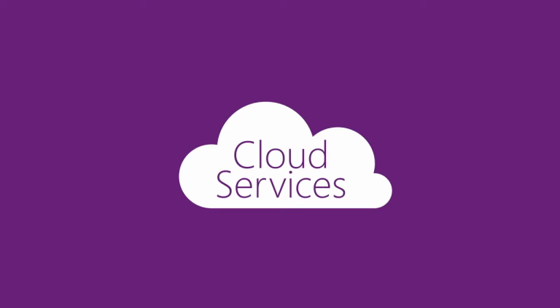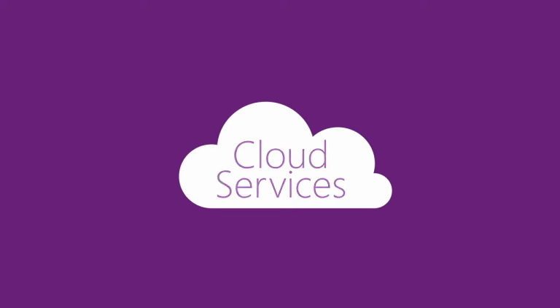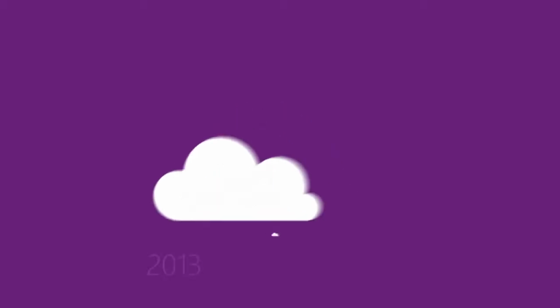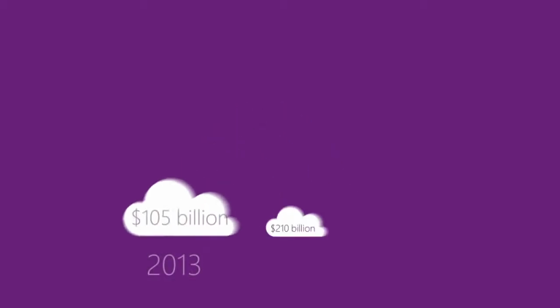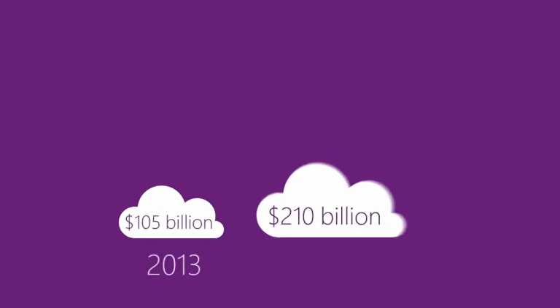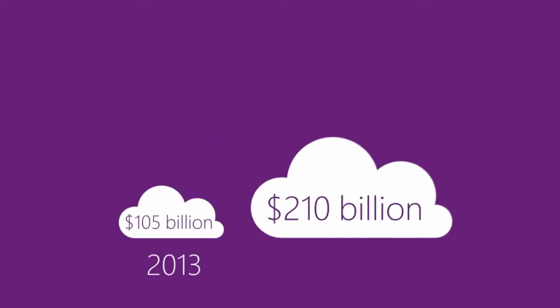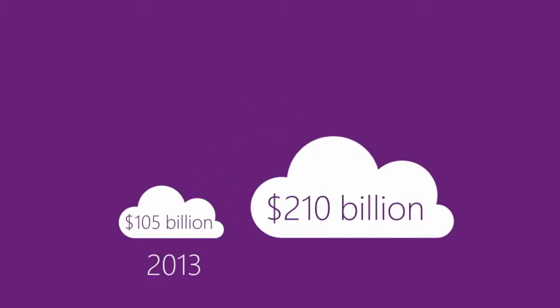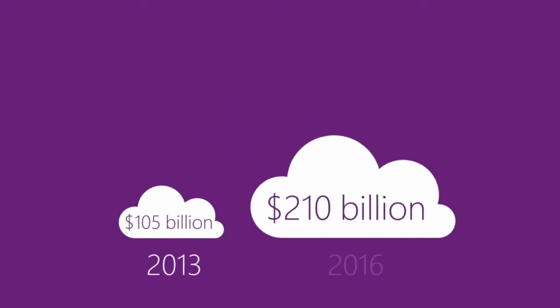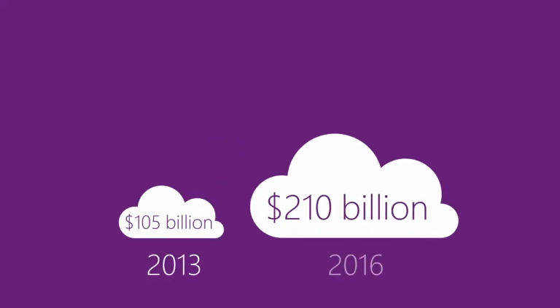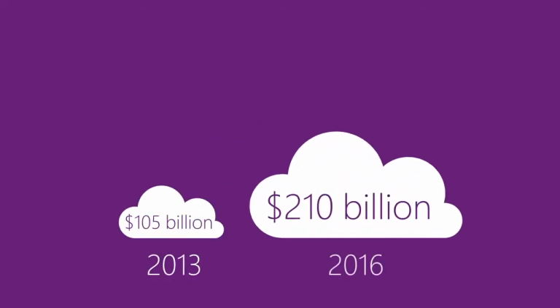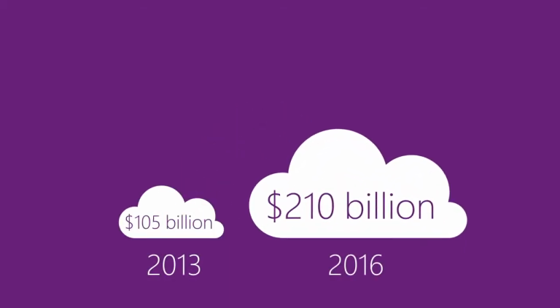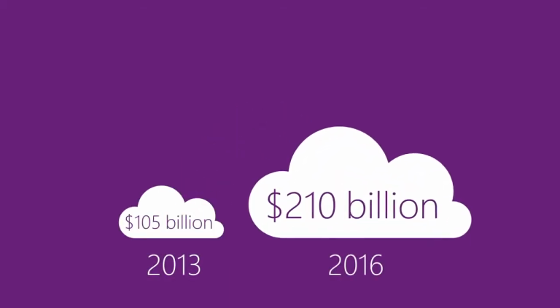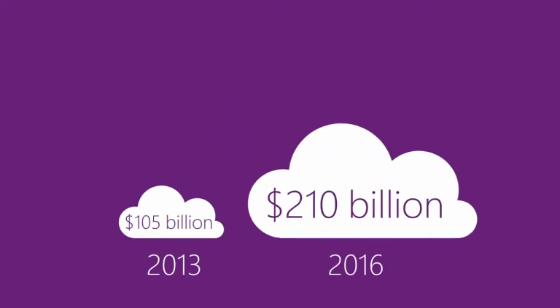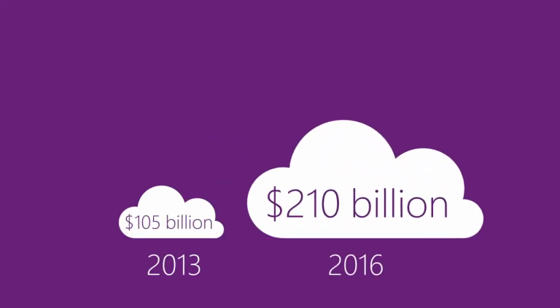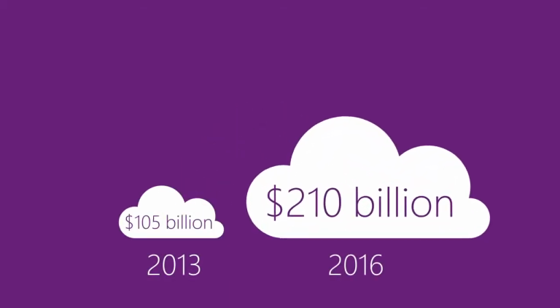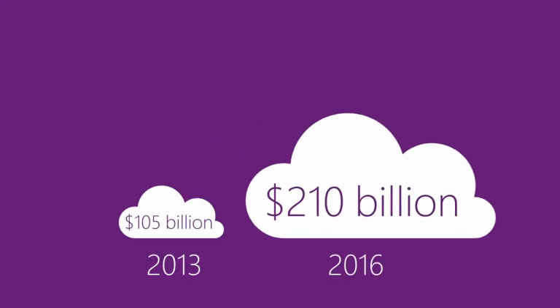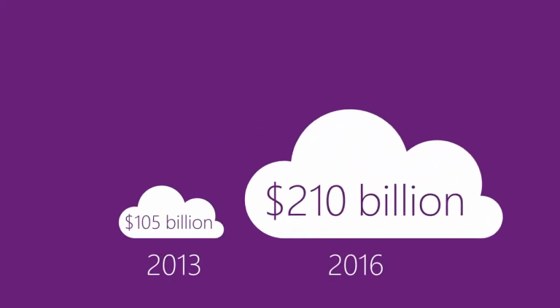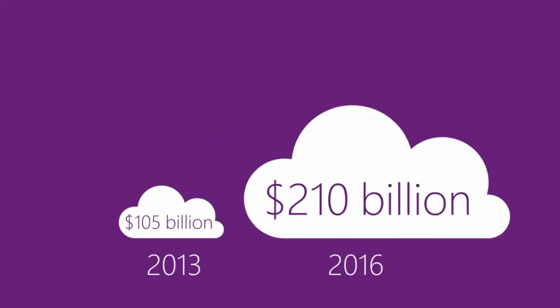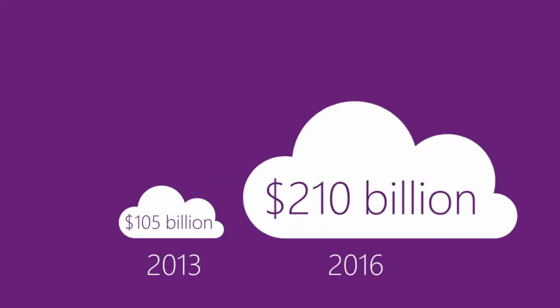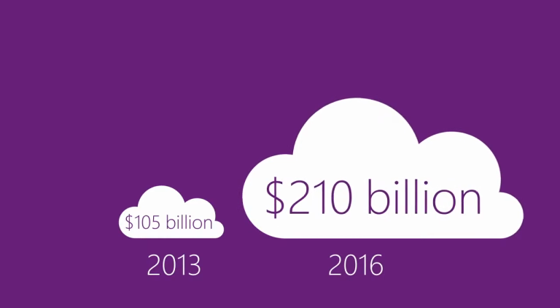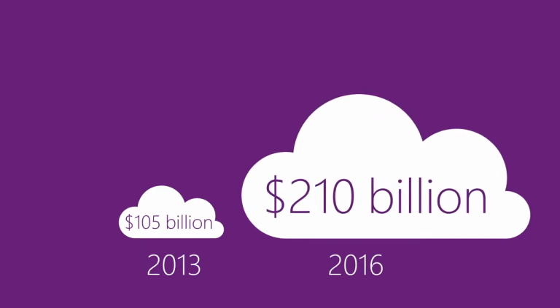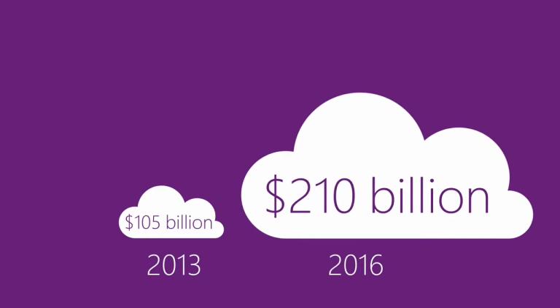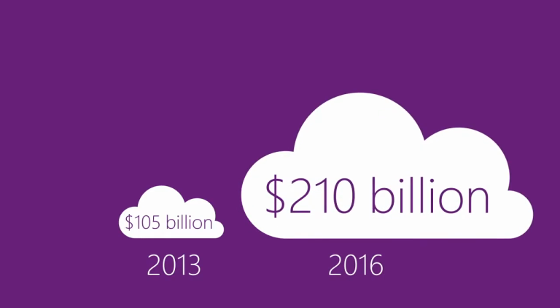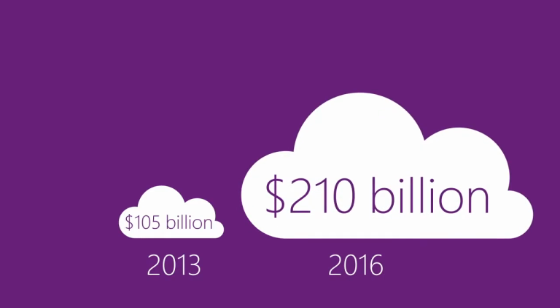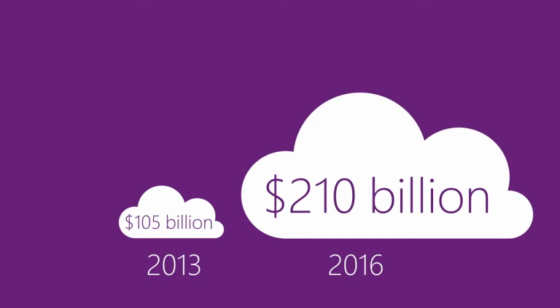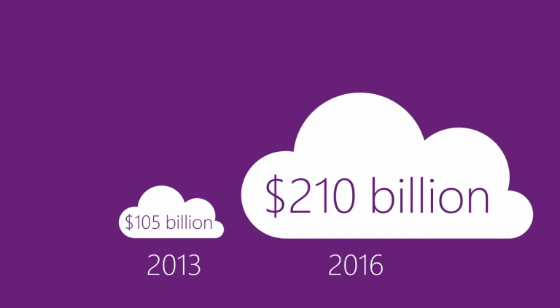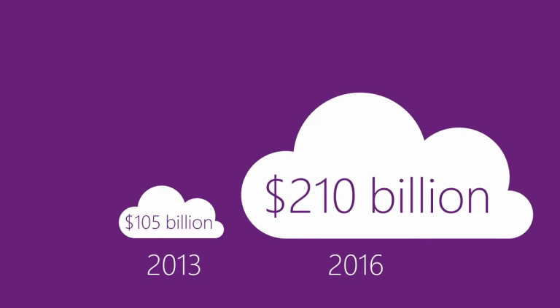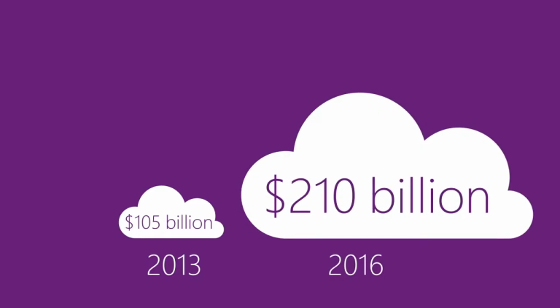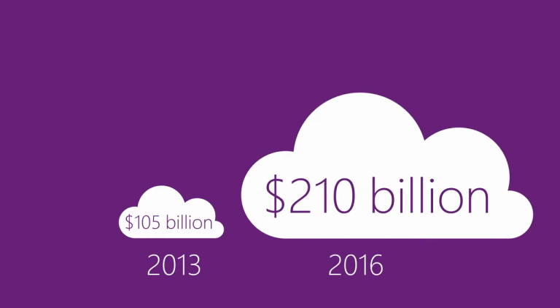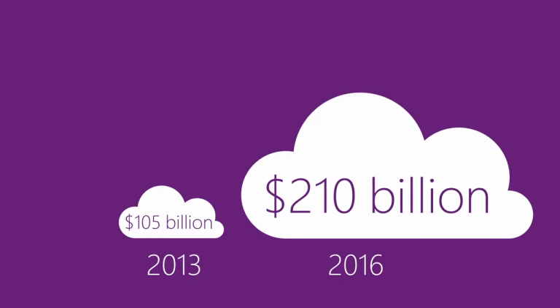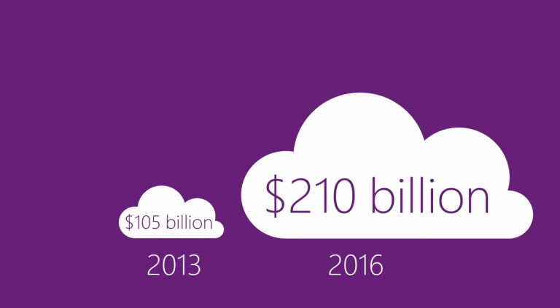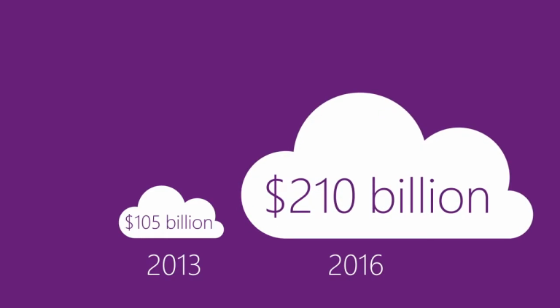According to Gartner, total IT cloud services spending will be doubled by 2016, reaching $210 billion.